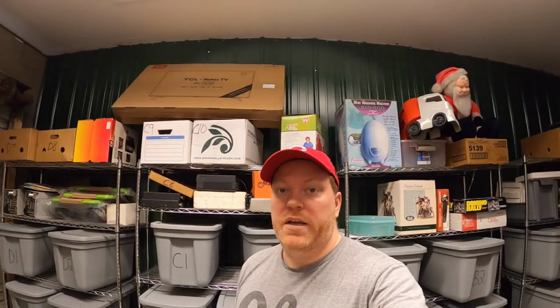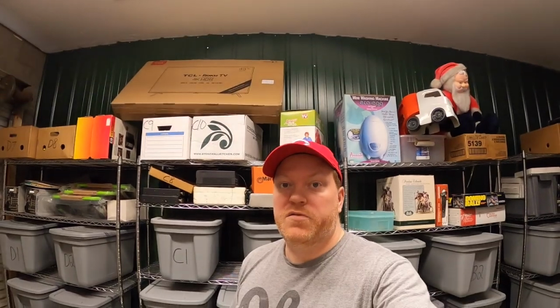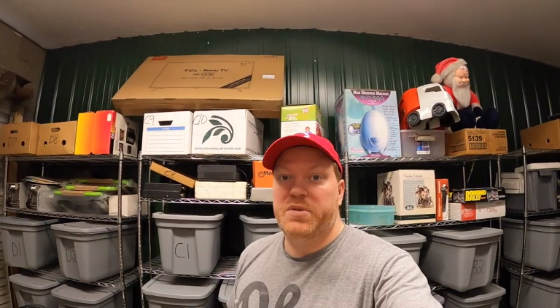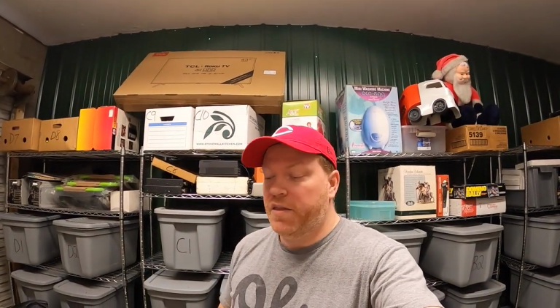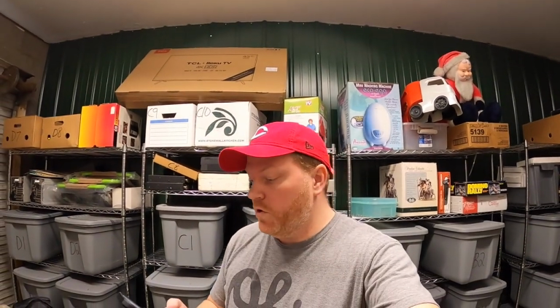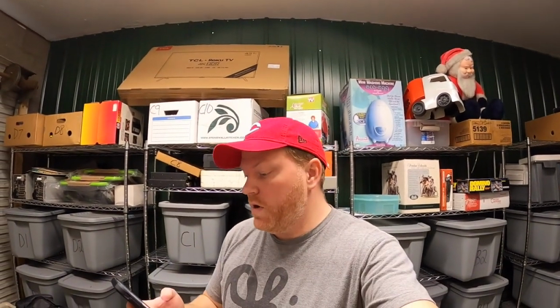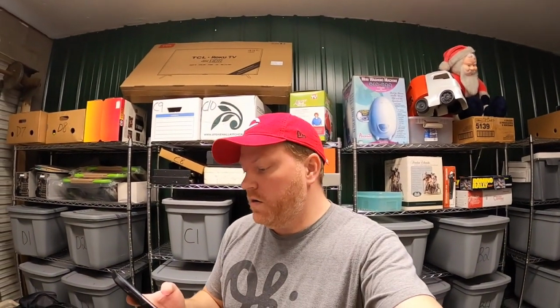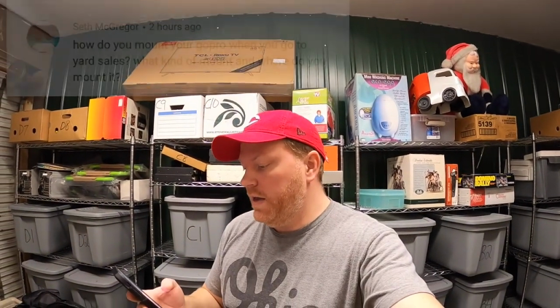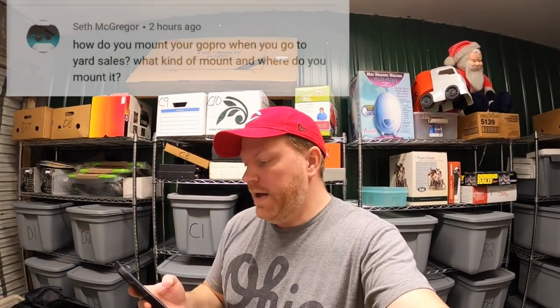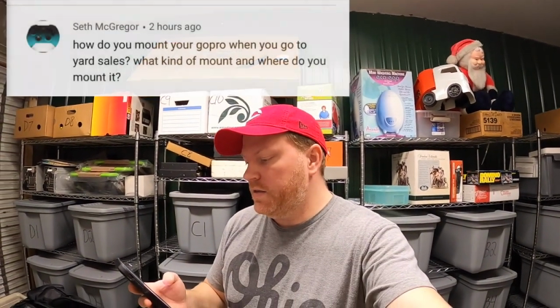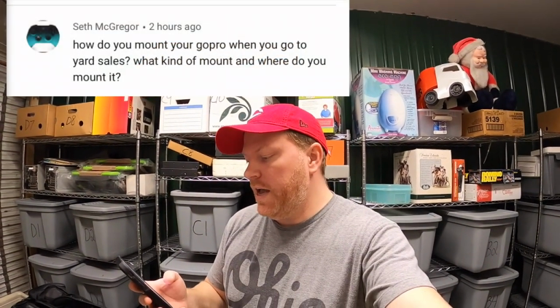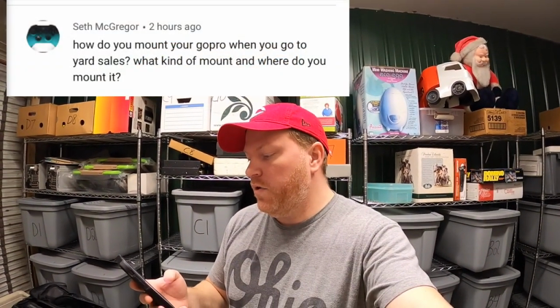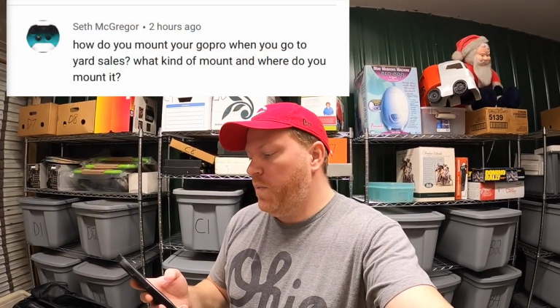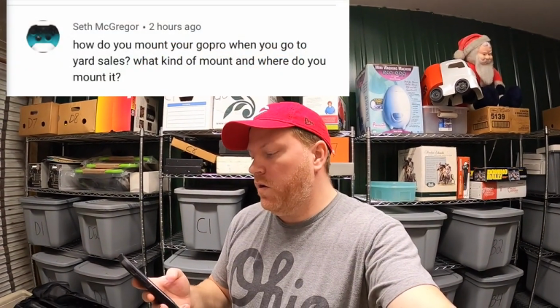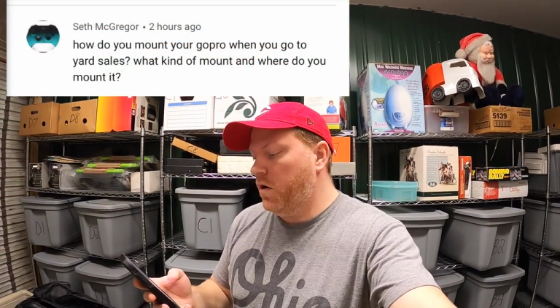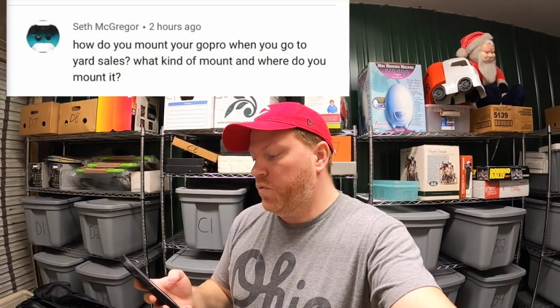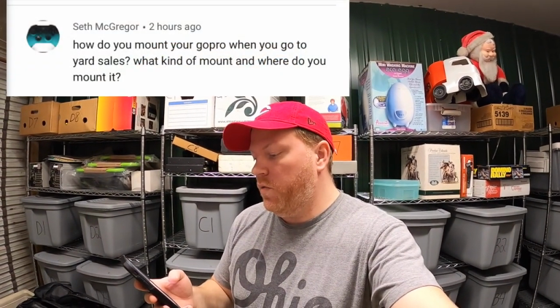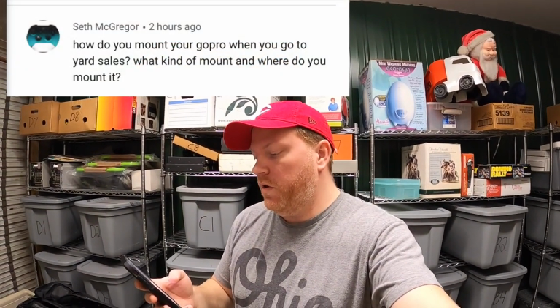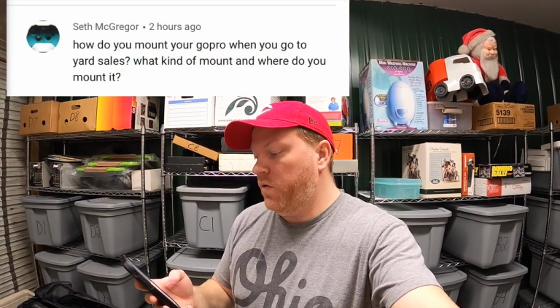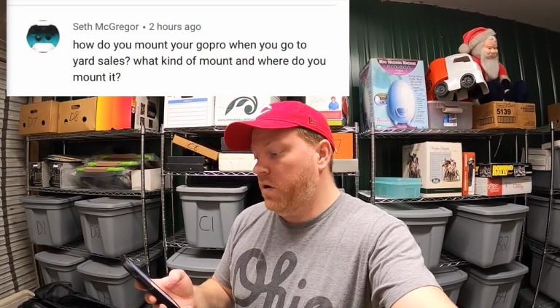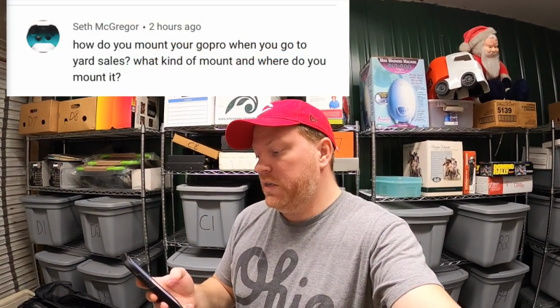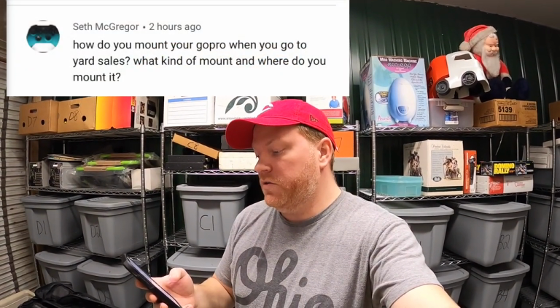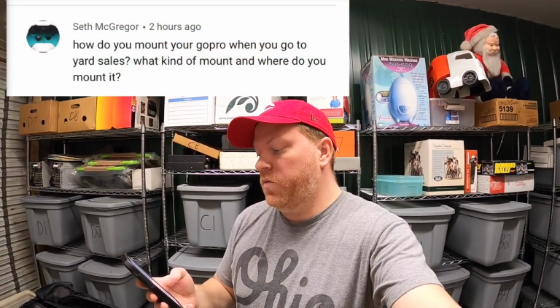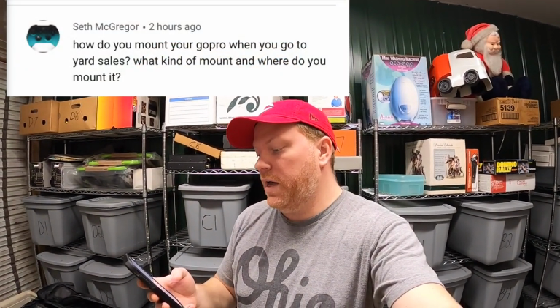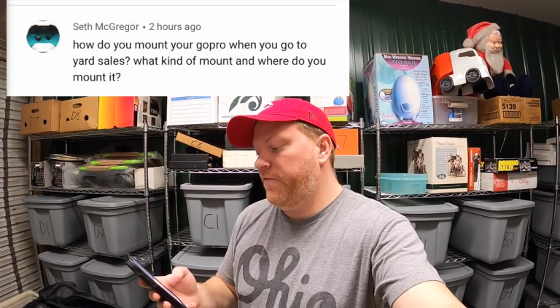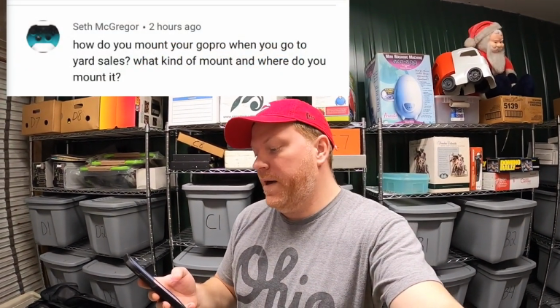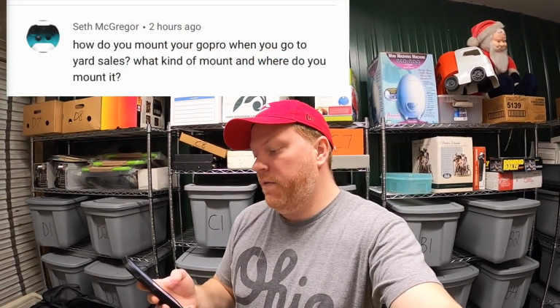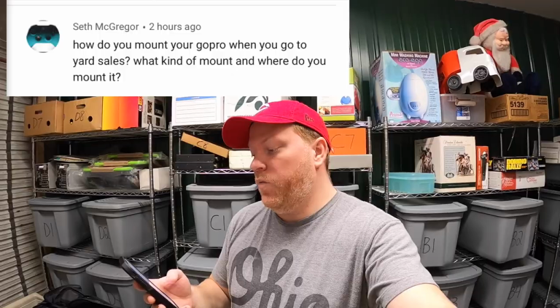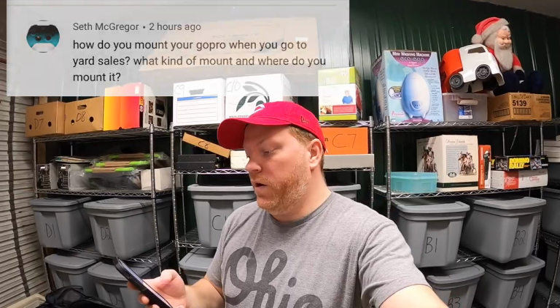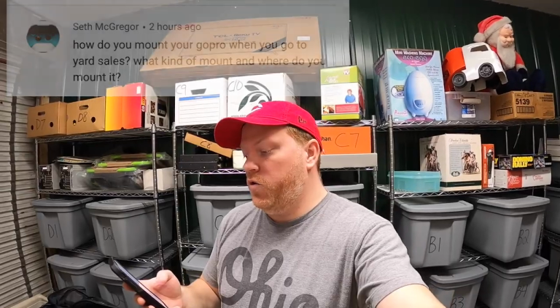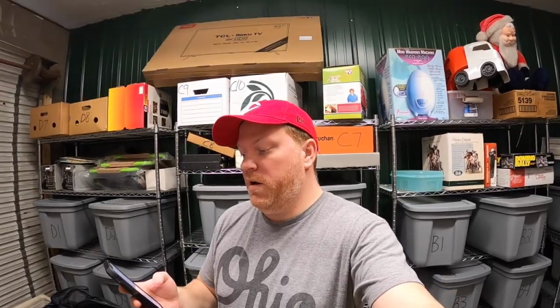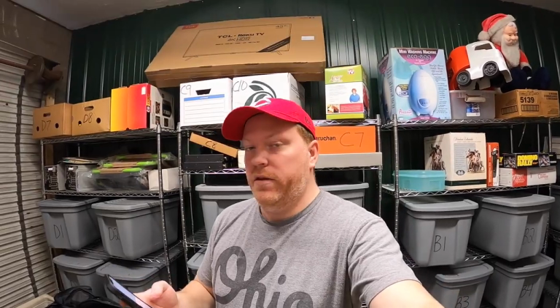Next is from Seth McGregor. He asks, how do you mount your GoPro when you go to yard sales? What kind of mount and where do you mount it?